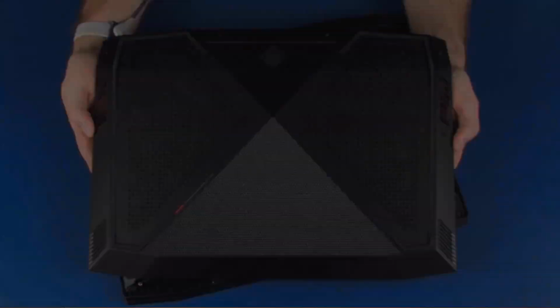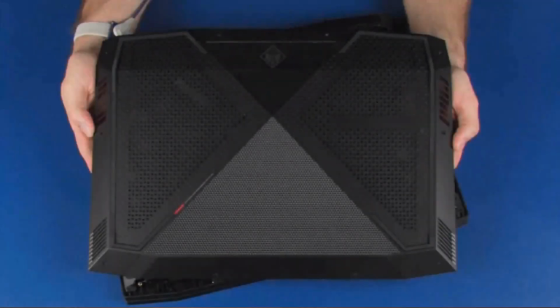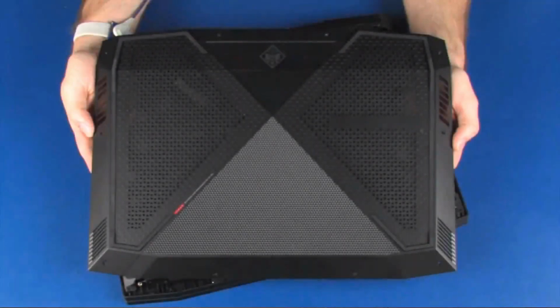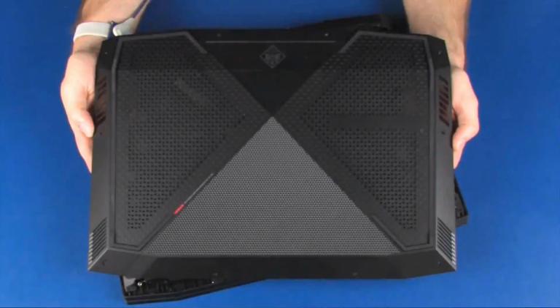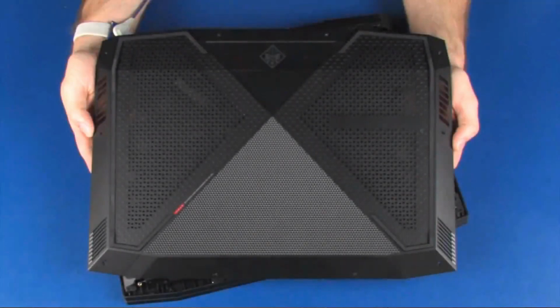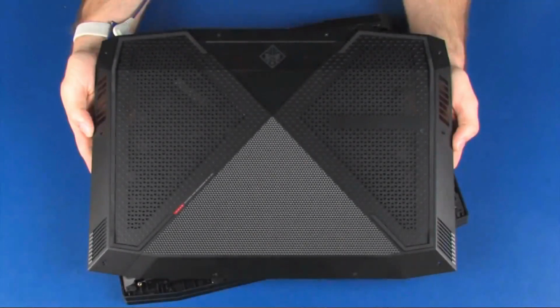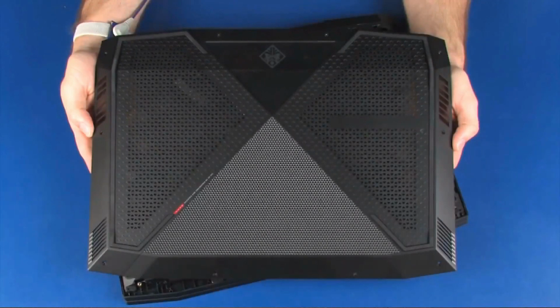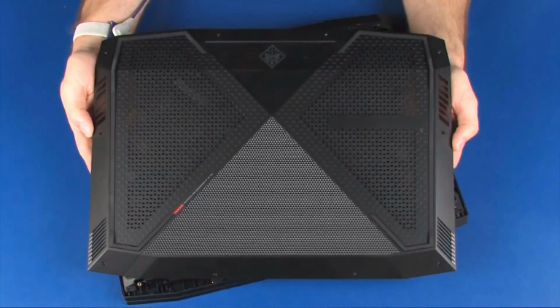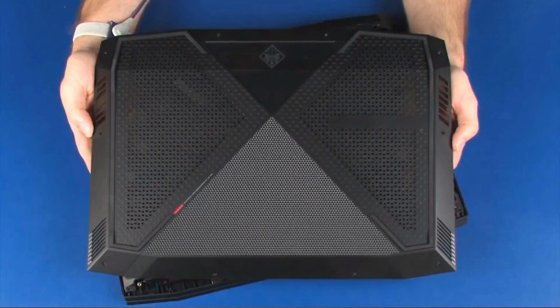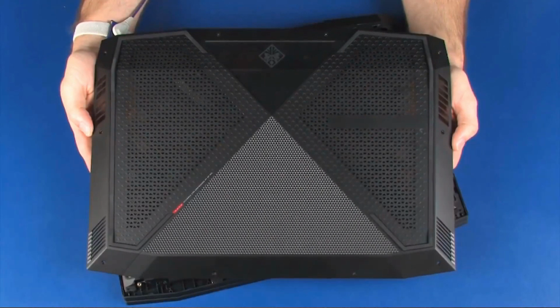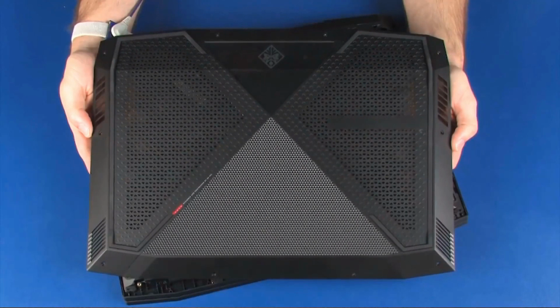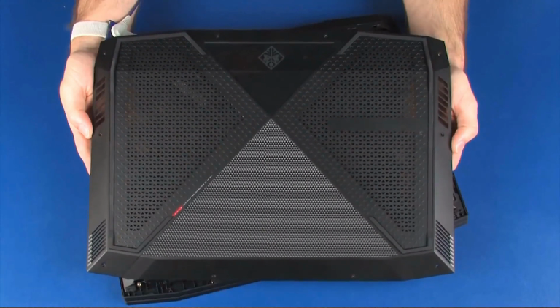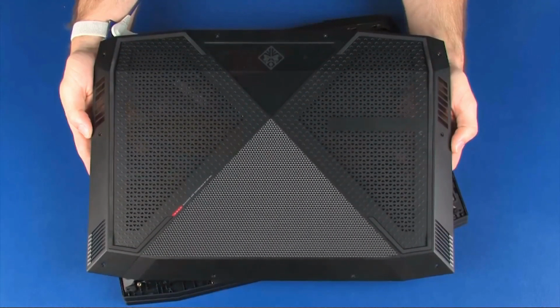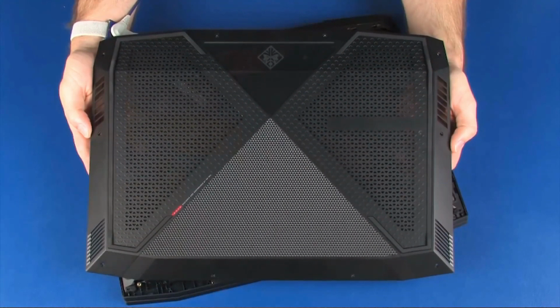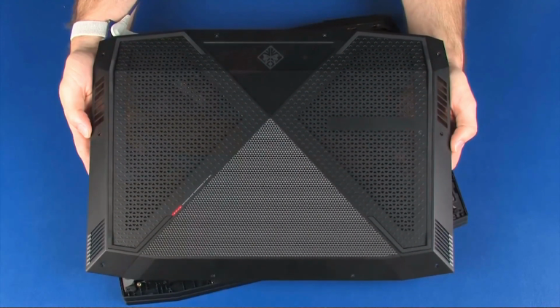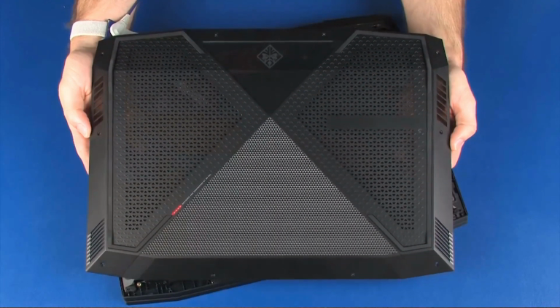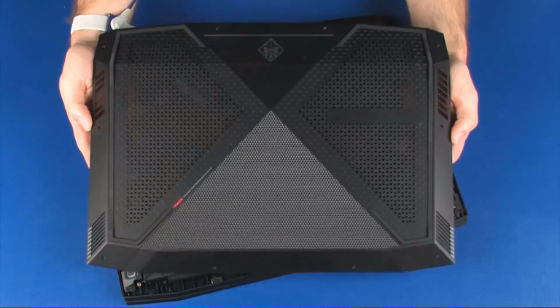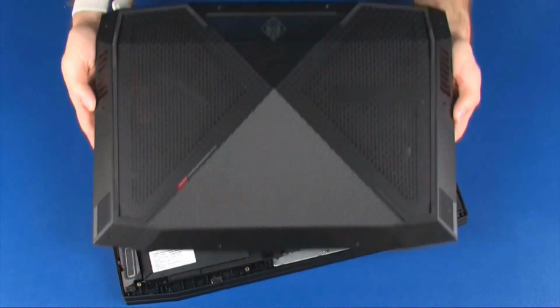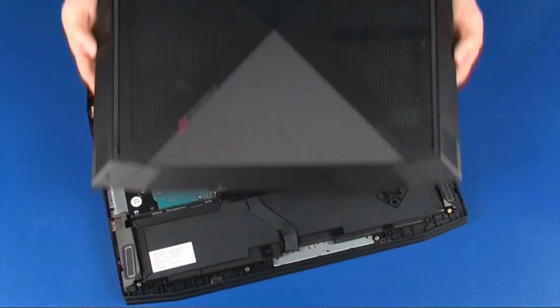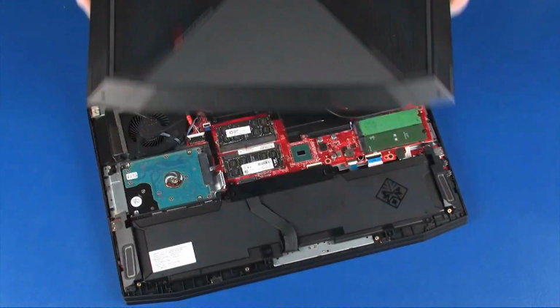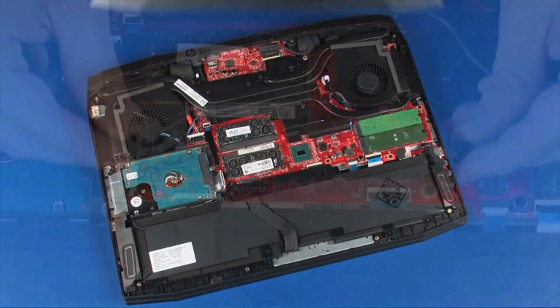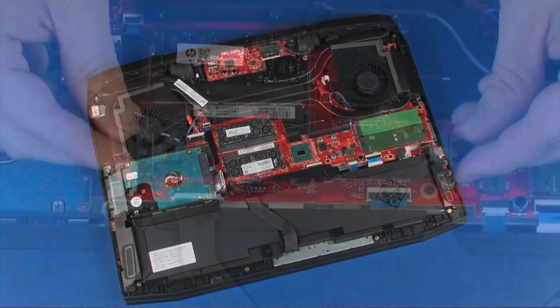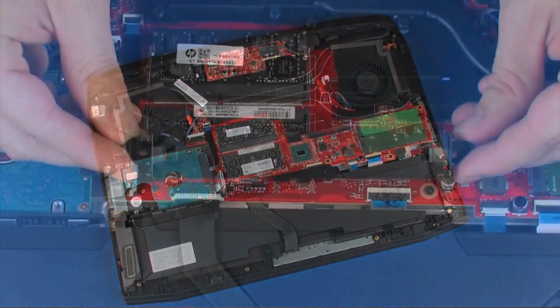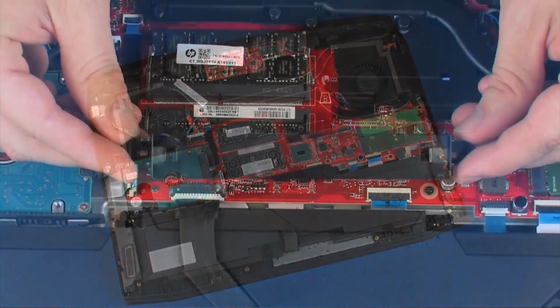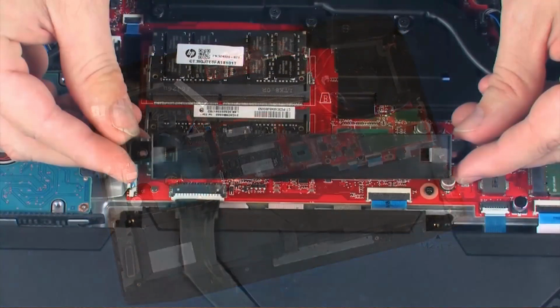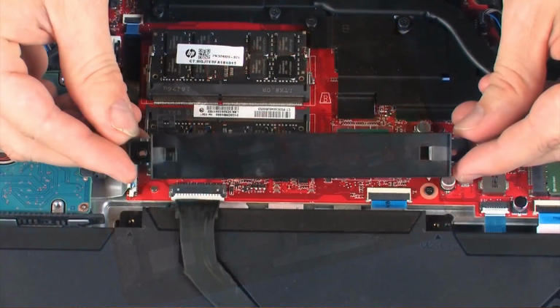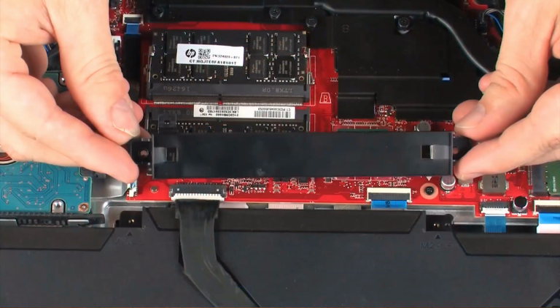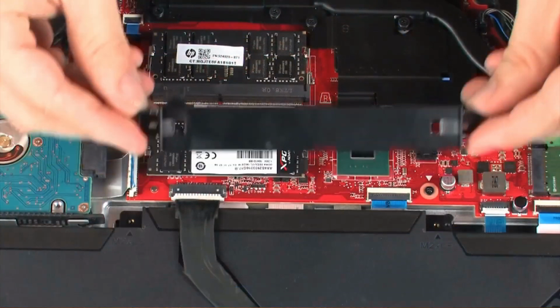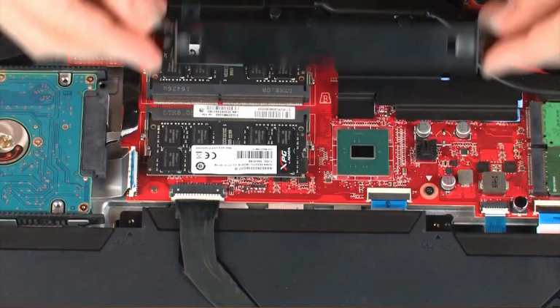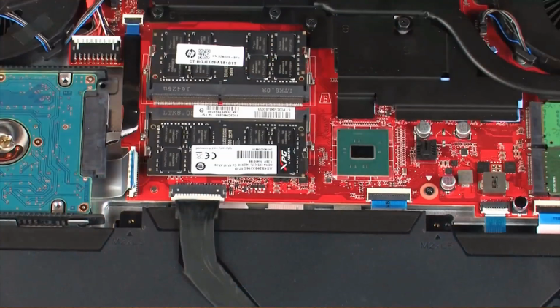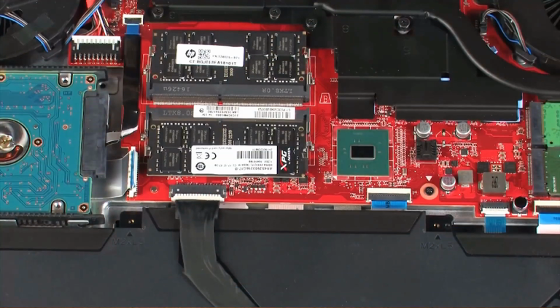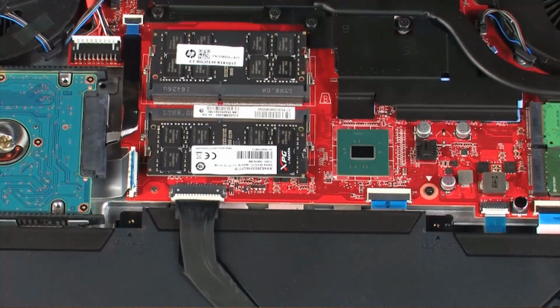Before you begin, remove the base enclosure and battery bracket.